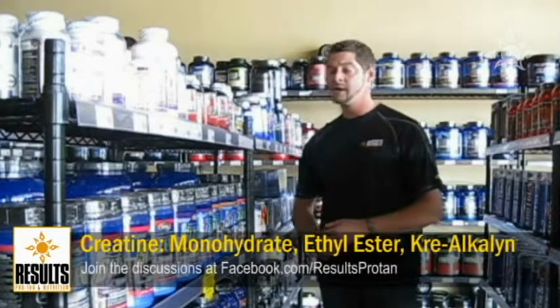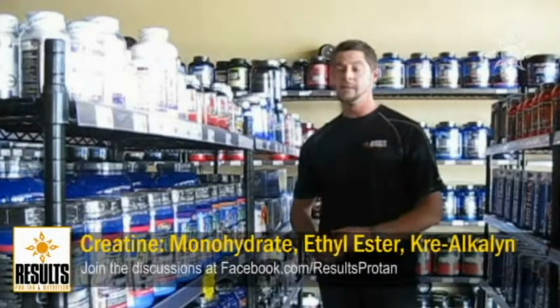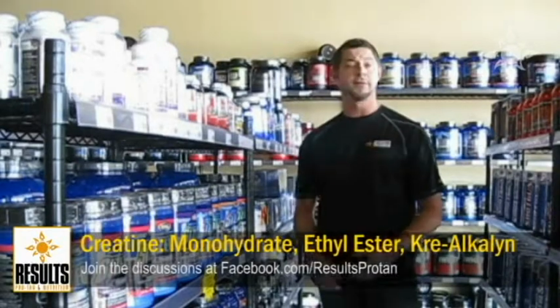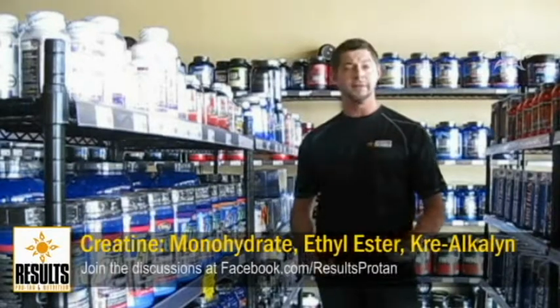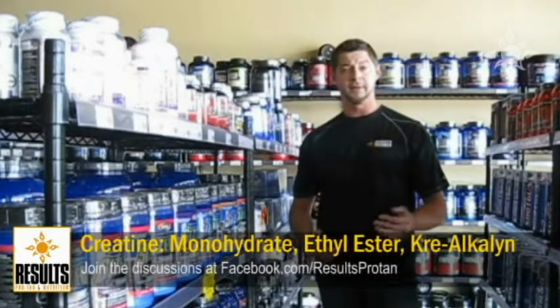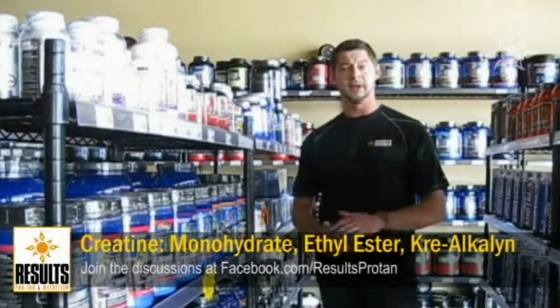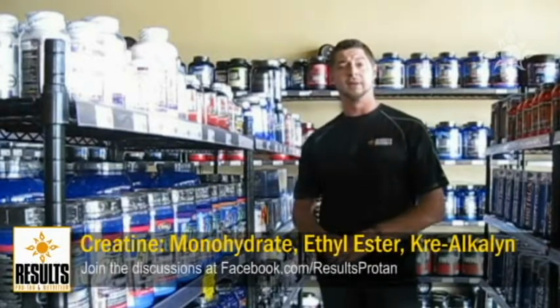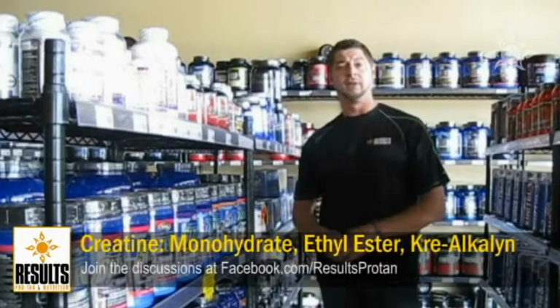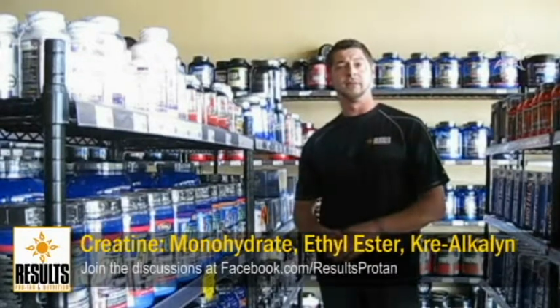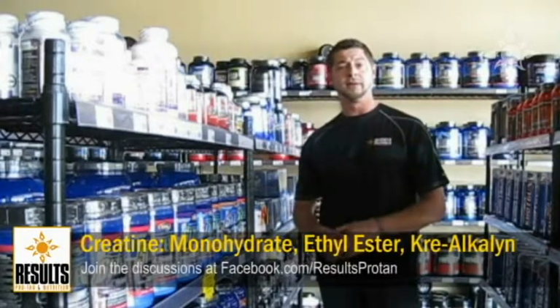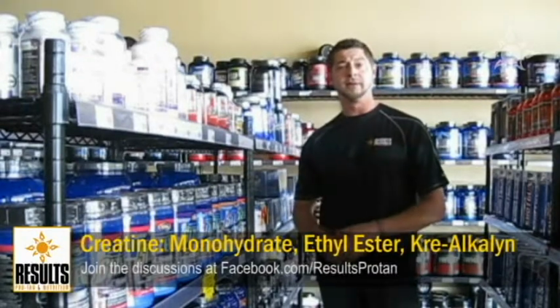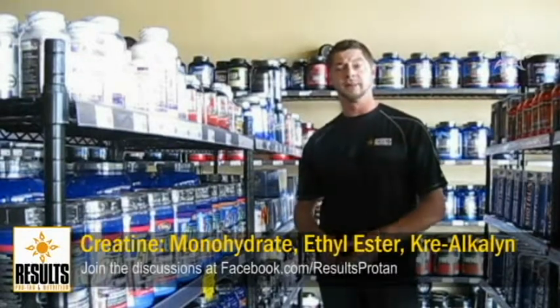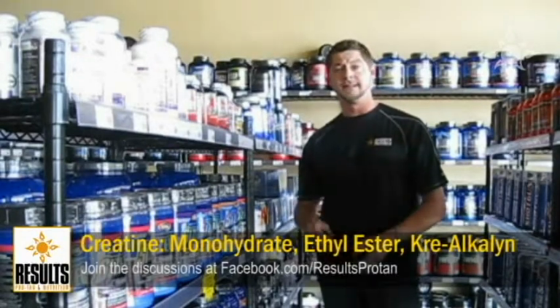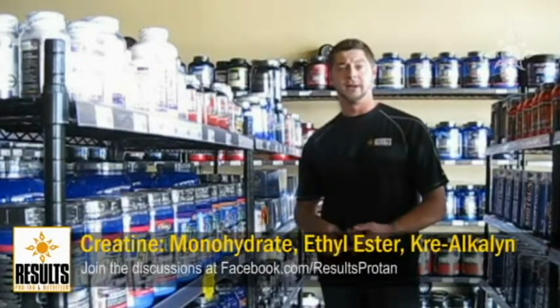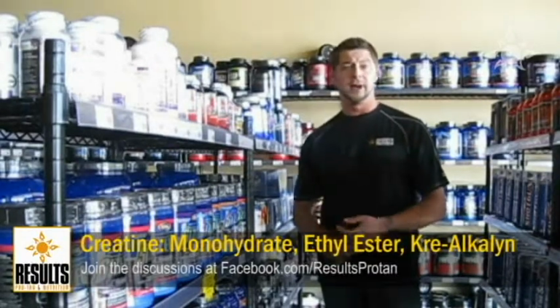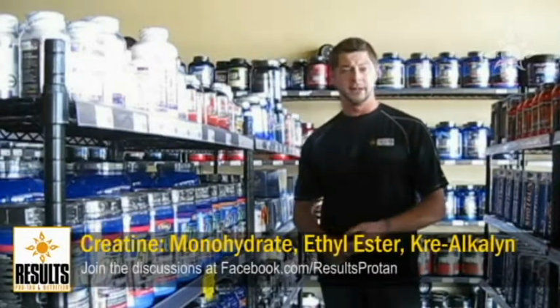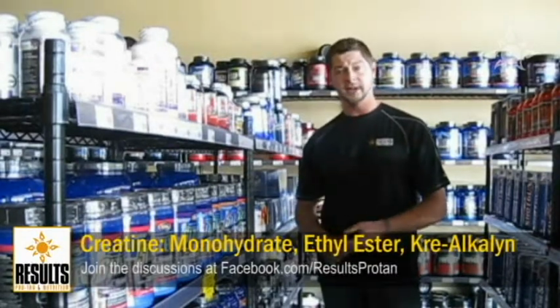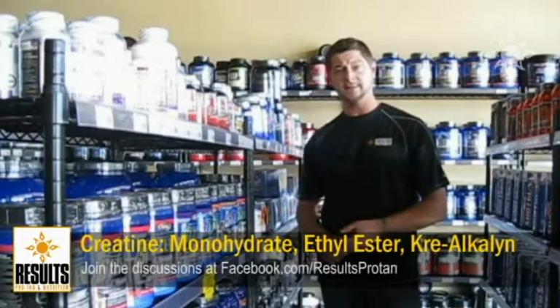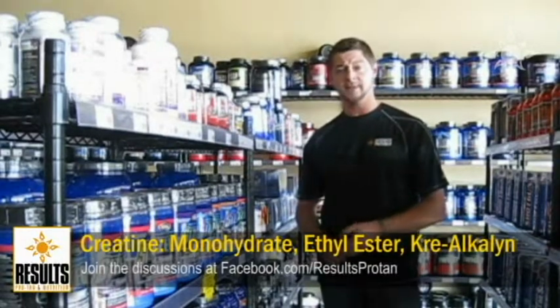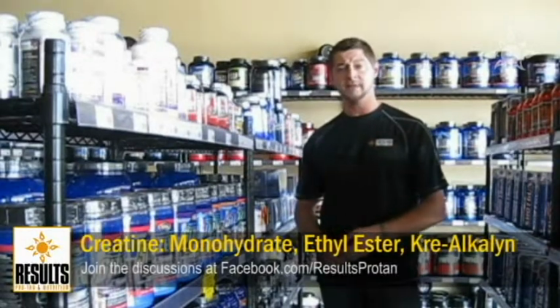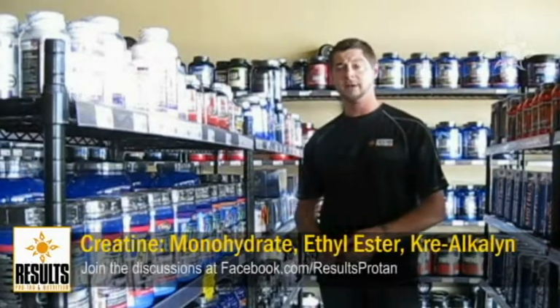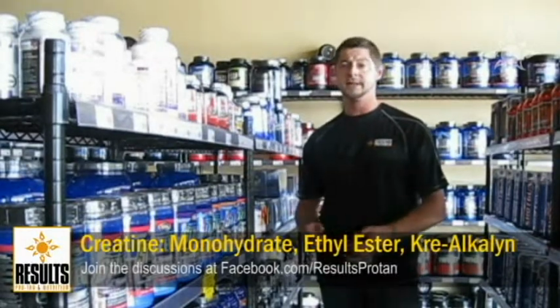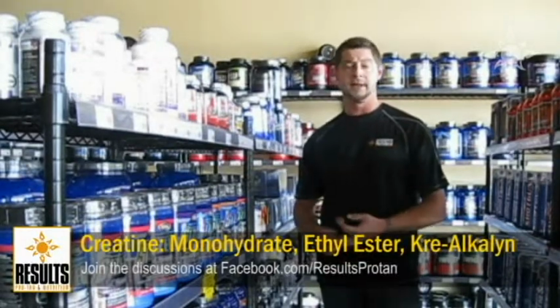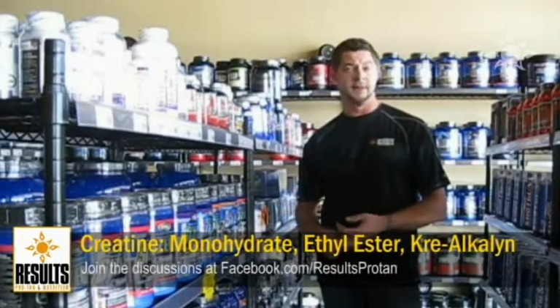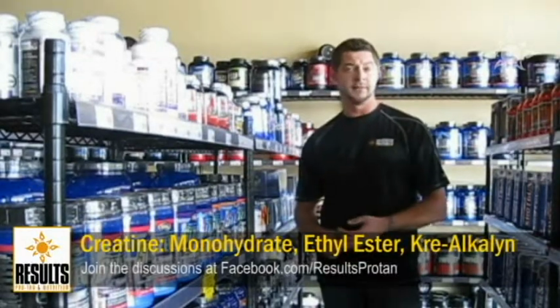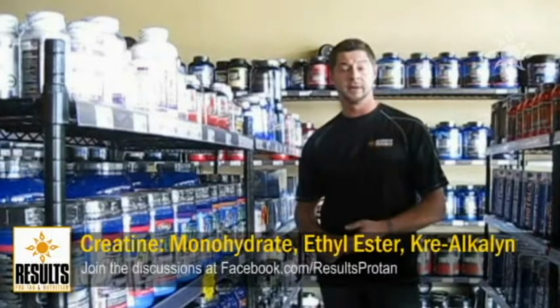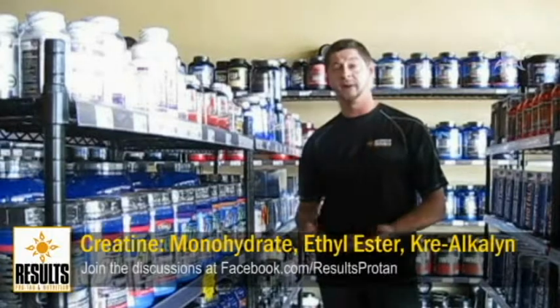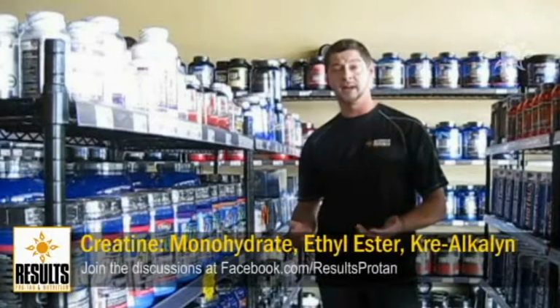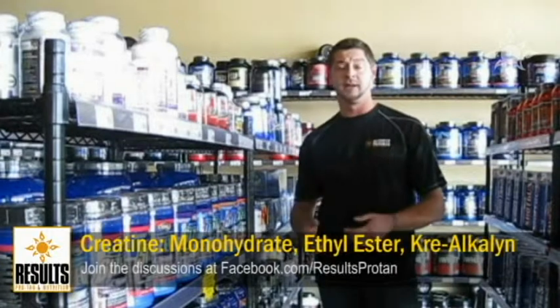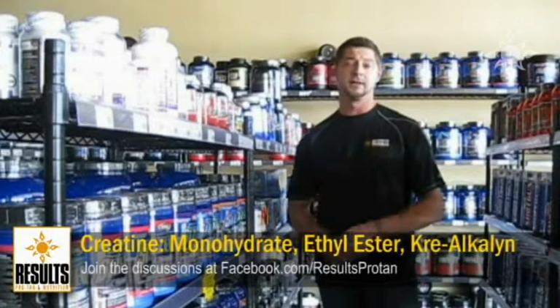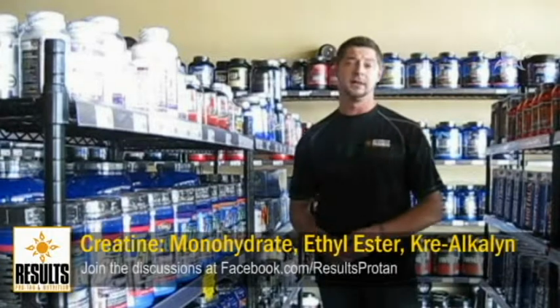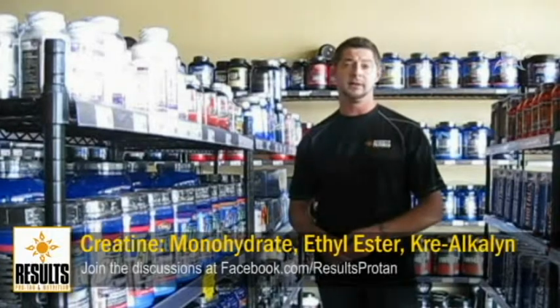The three forms I'd like to go over with you is creatine monohydrate, creatine ethyl ester, and creacoline creatine.